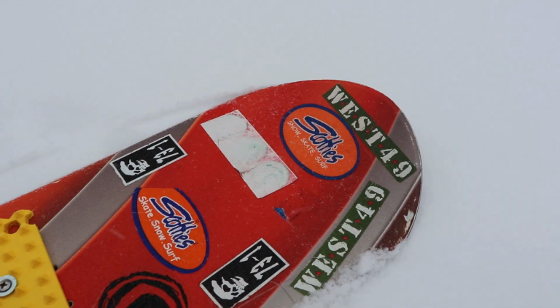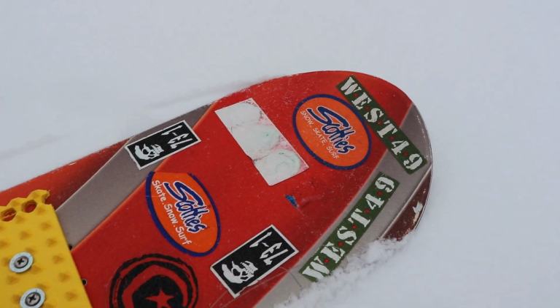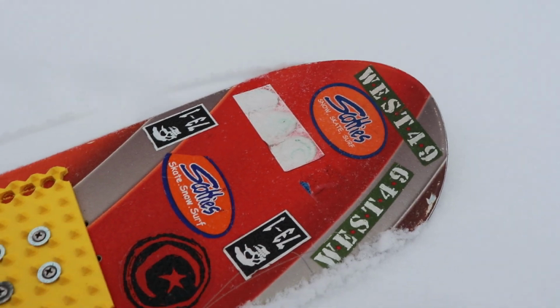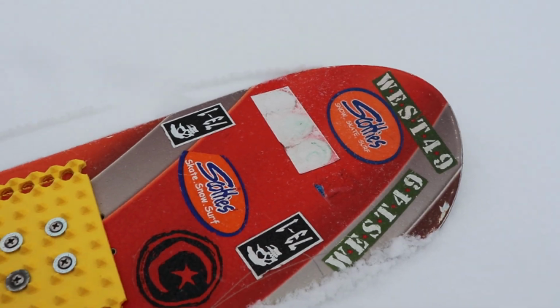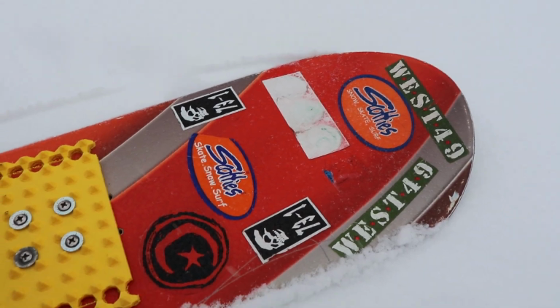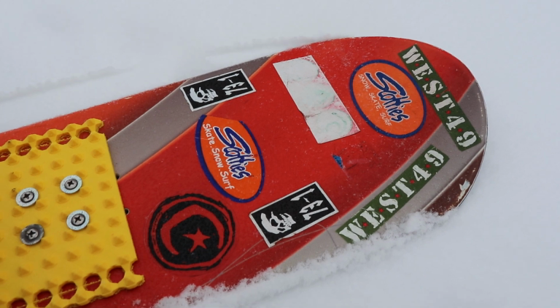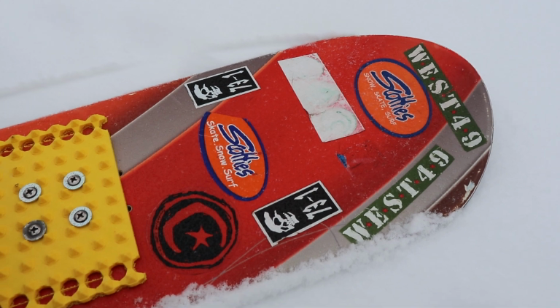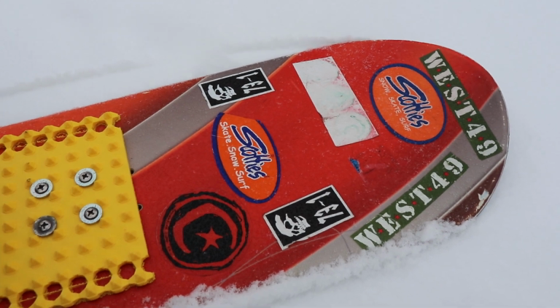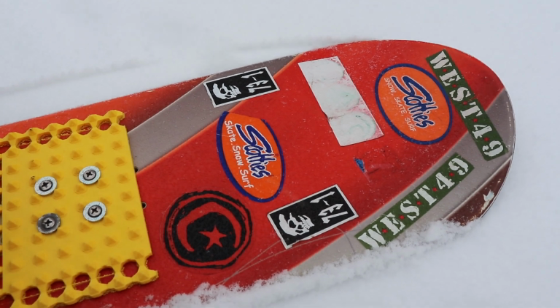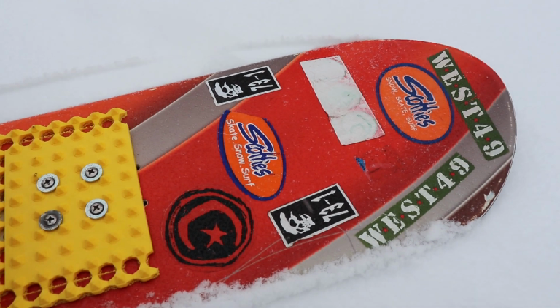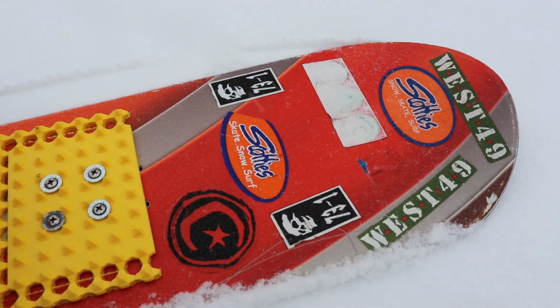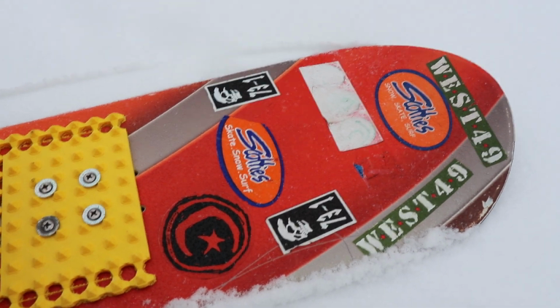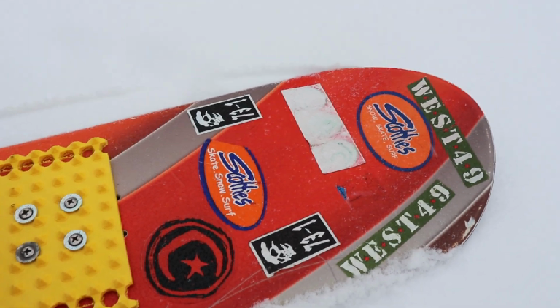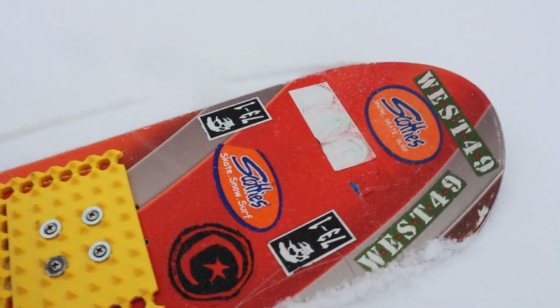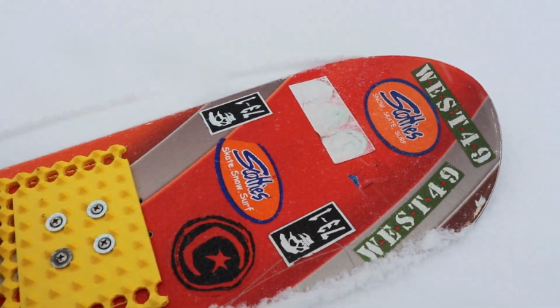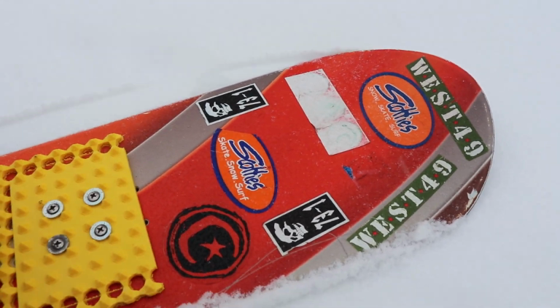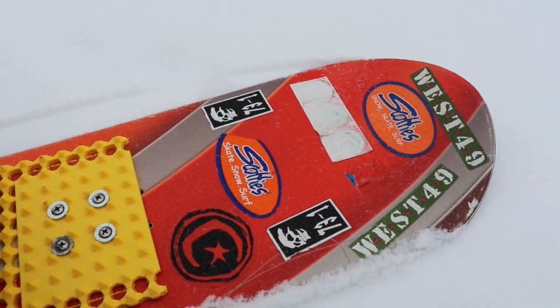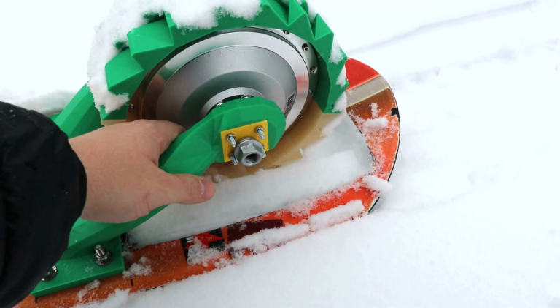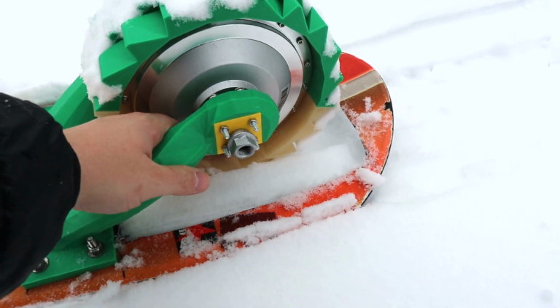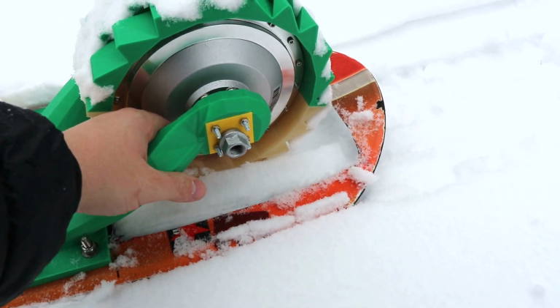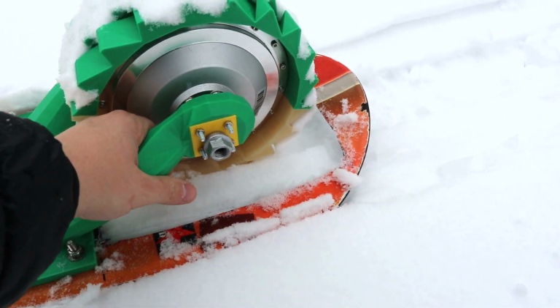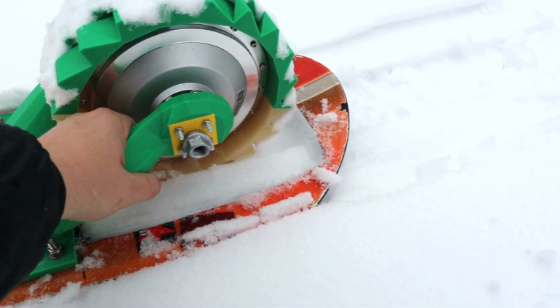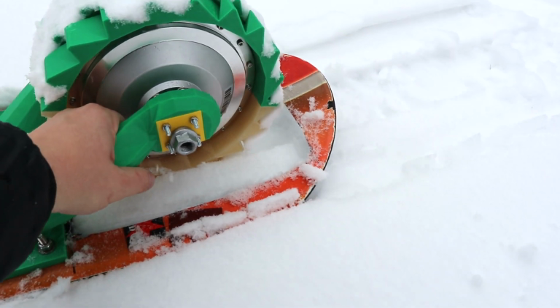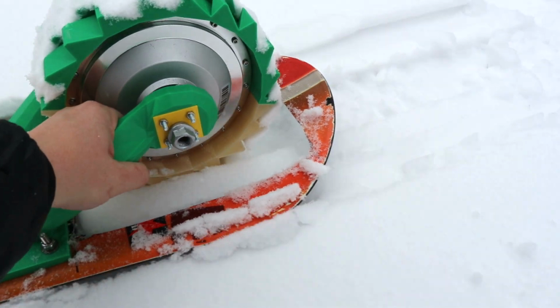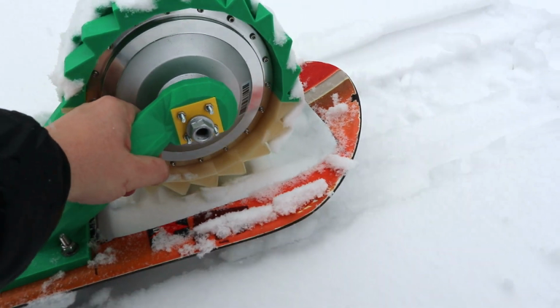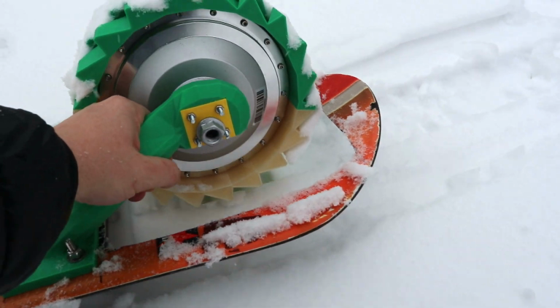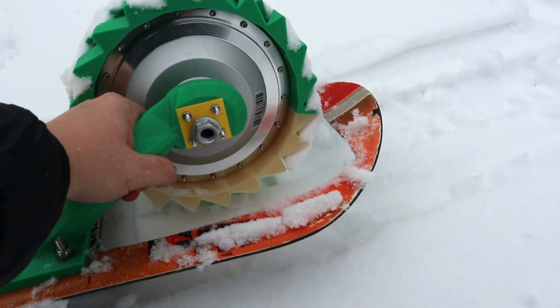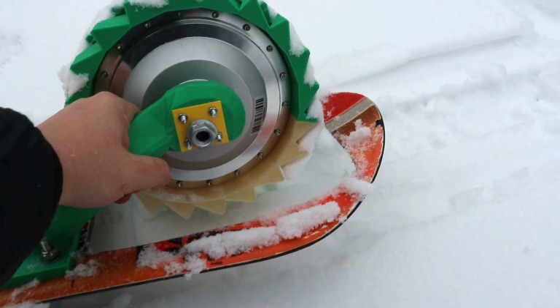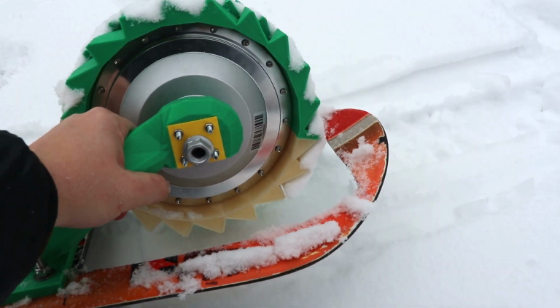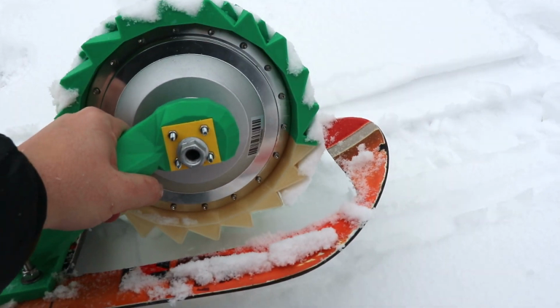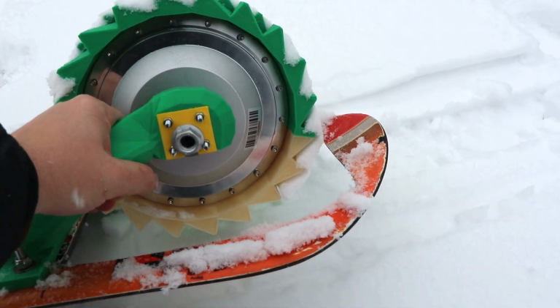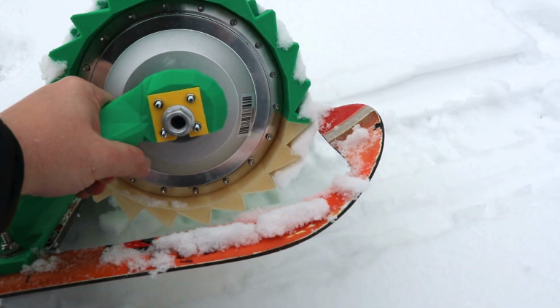The snowboard deck itself is just a run-of-the-mill budget used snowboard that has a square hole cut out in the back for where the motor goes.